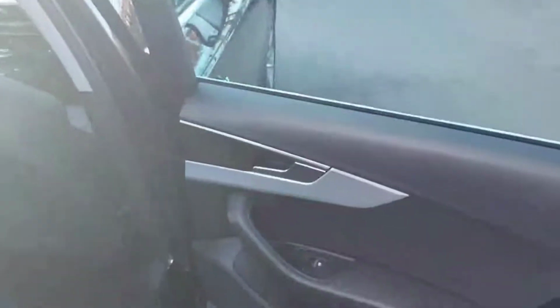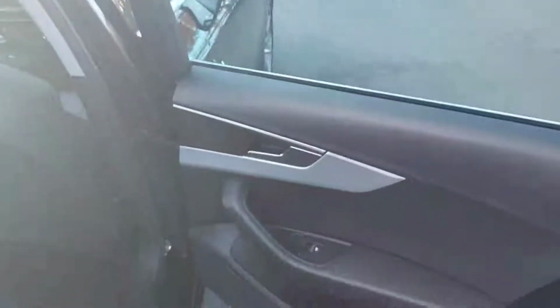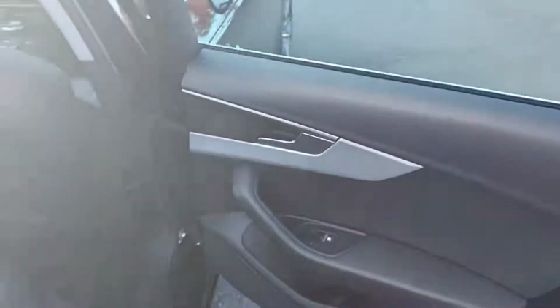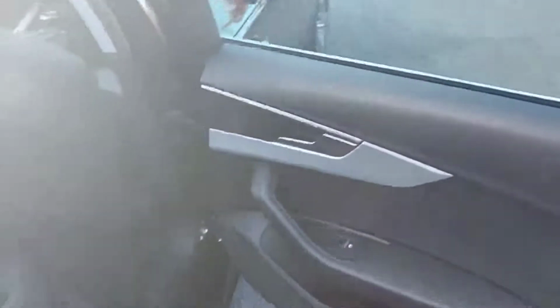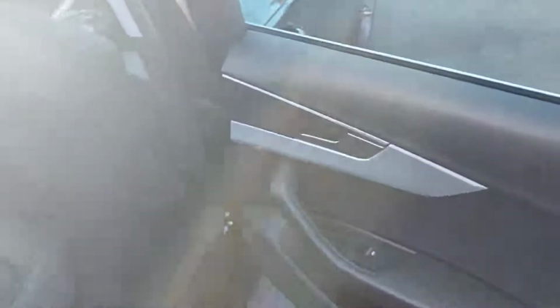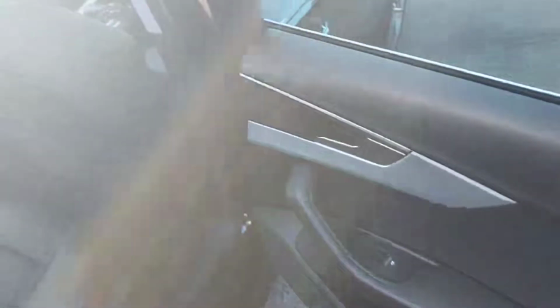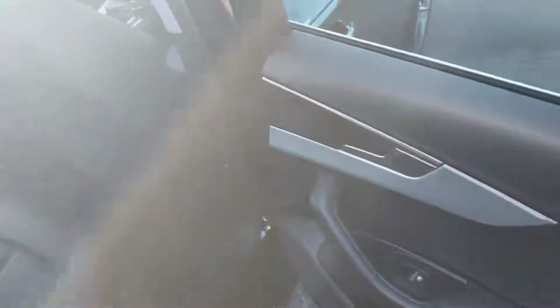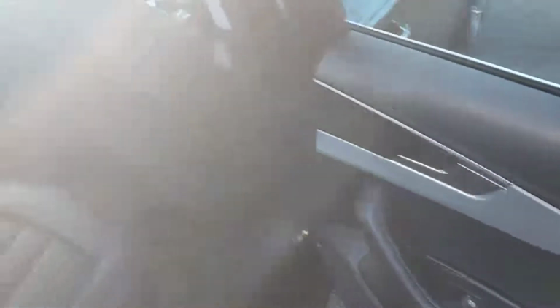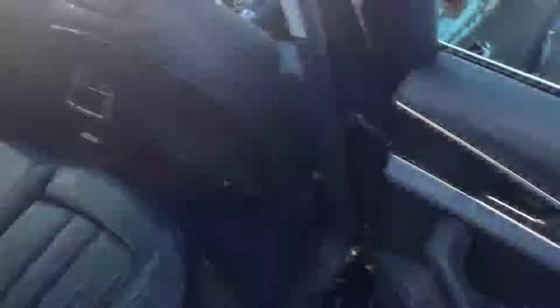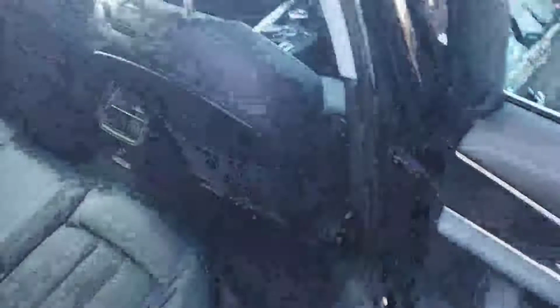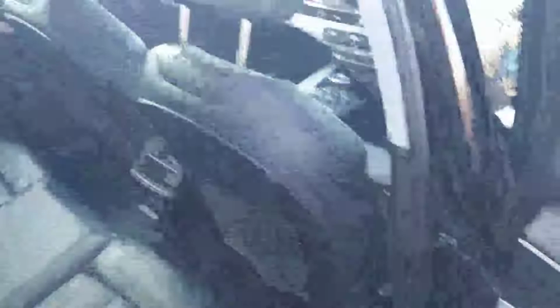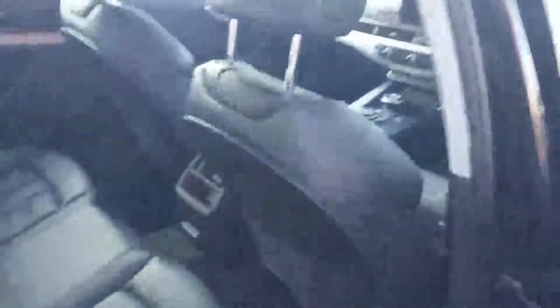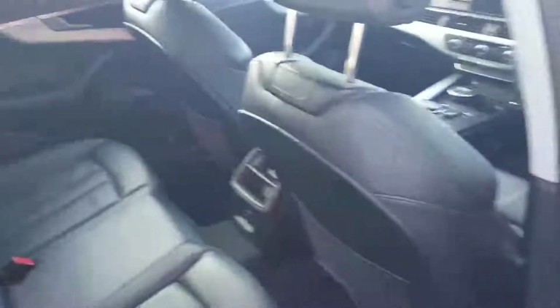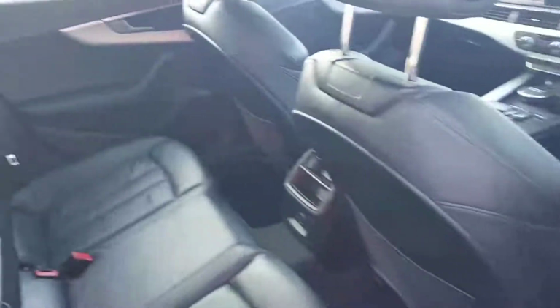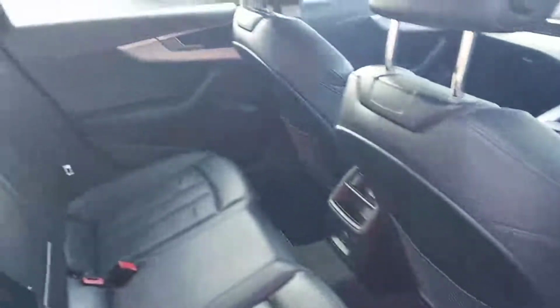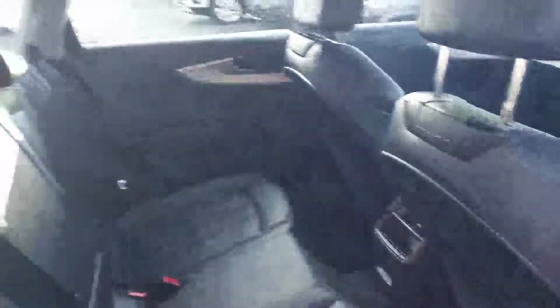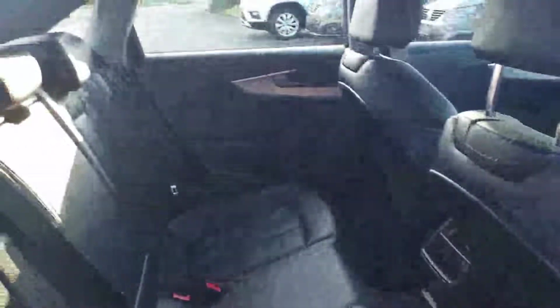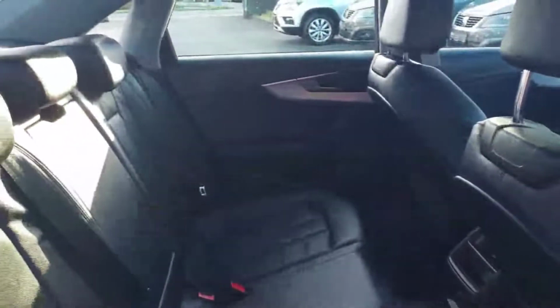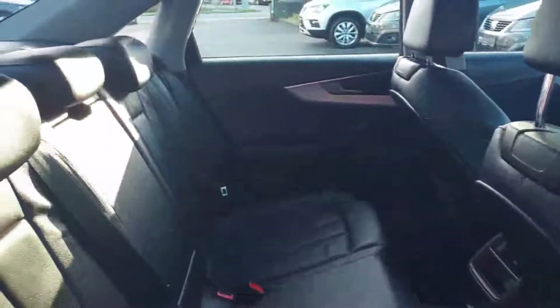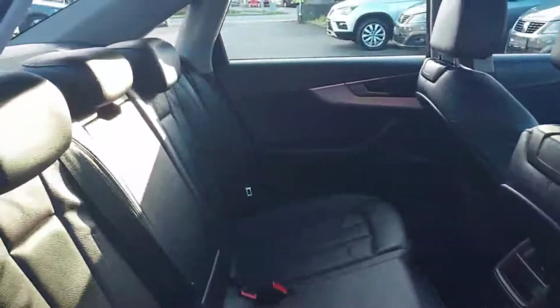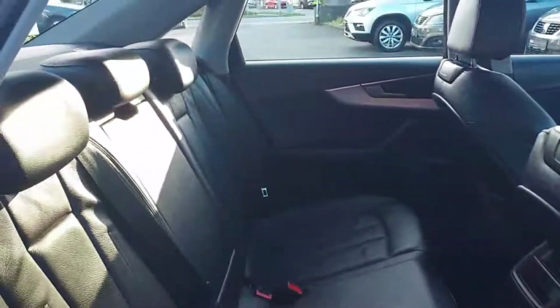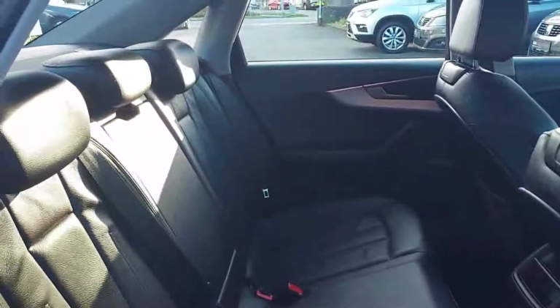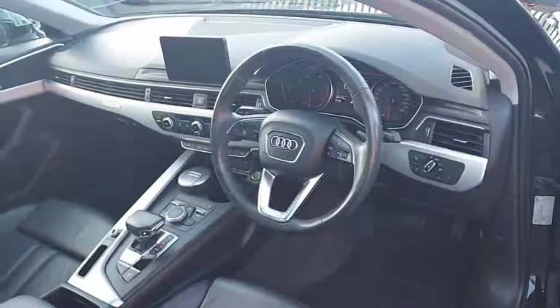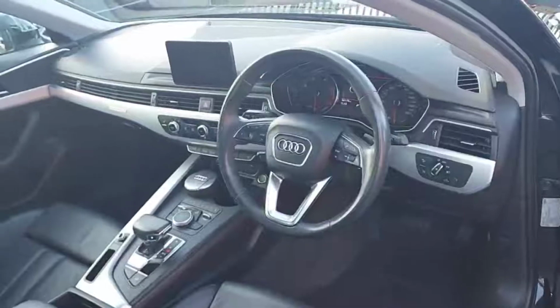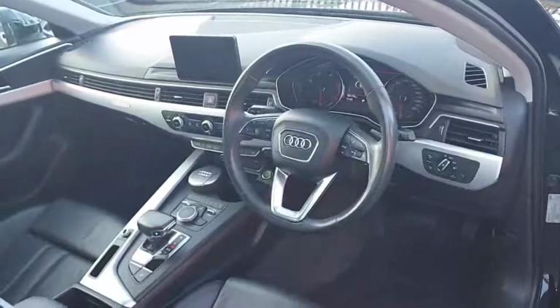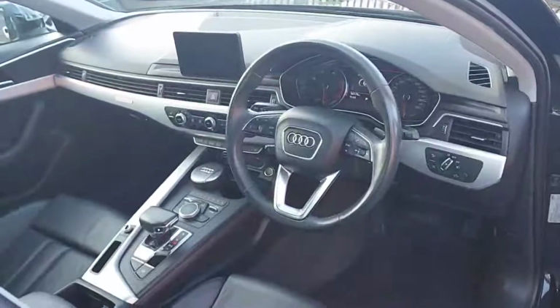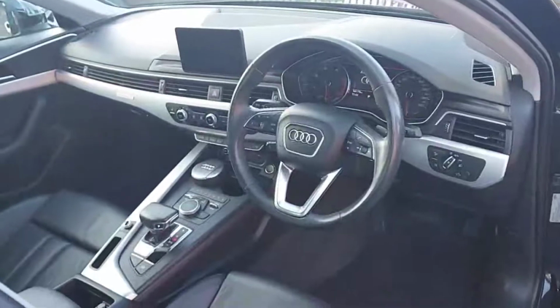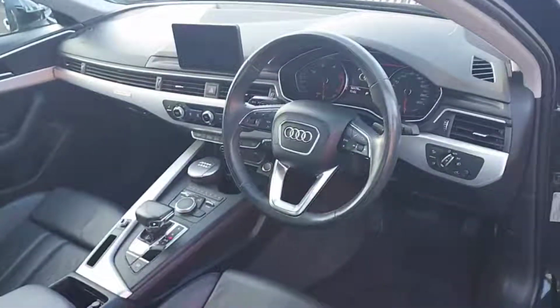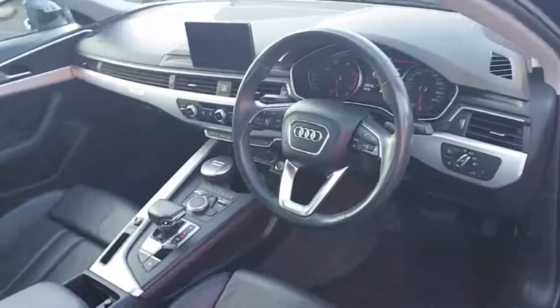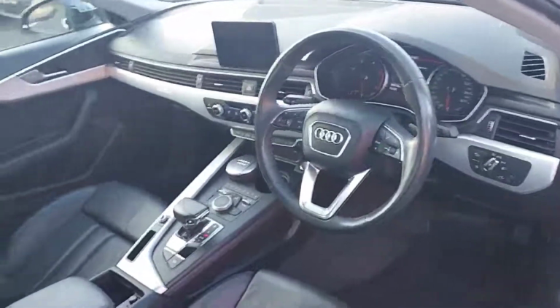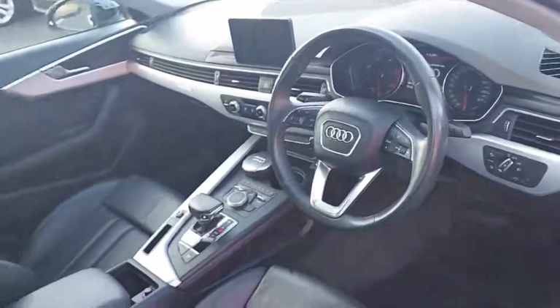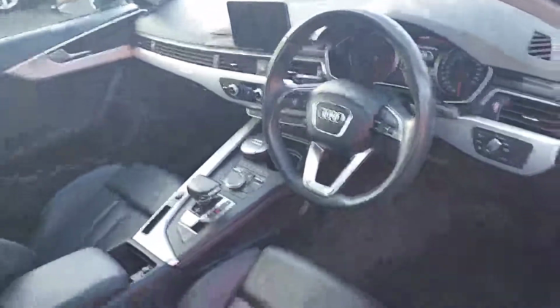Now into the interior of the car, which is finished in a full black leather interior. And now to the driving position.